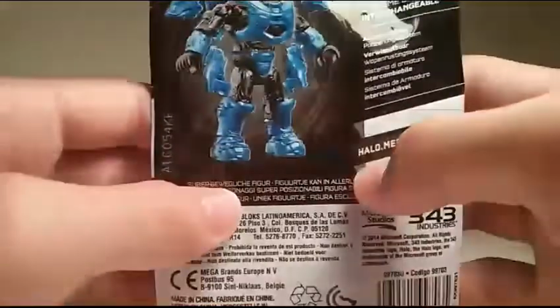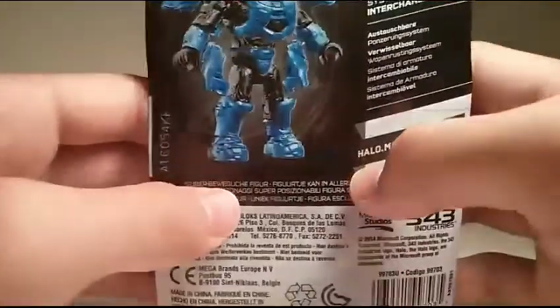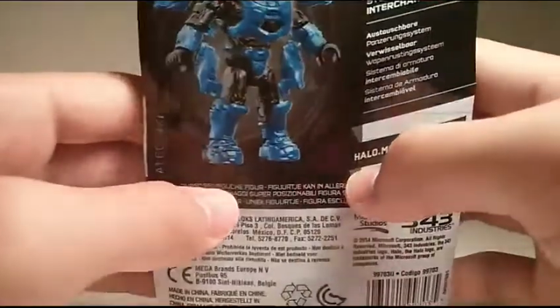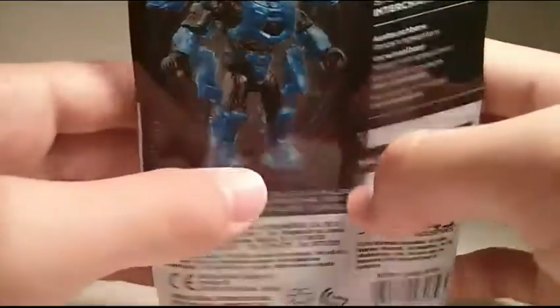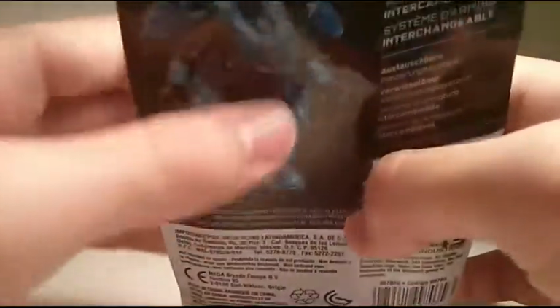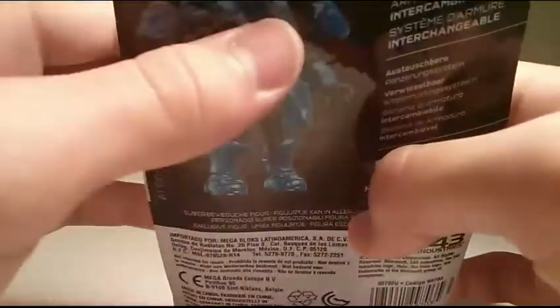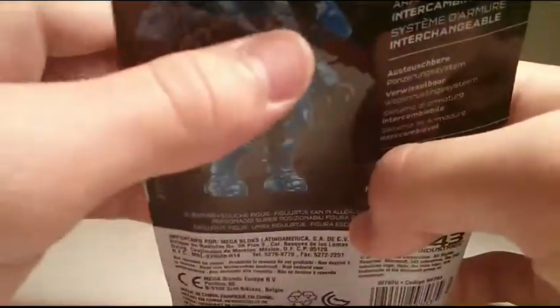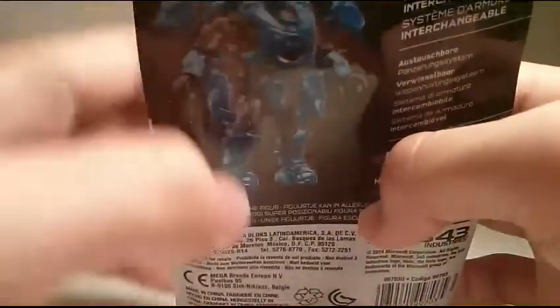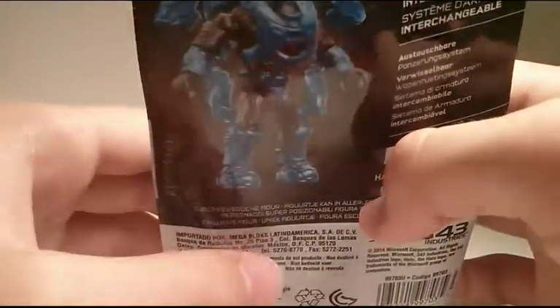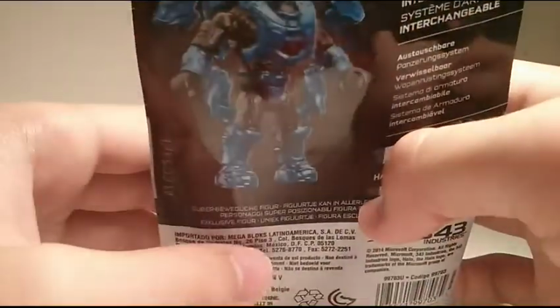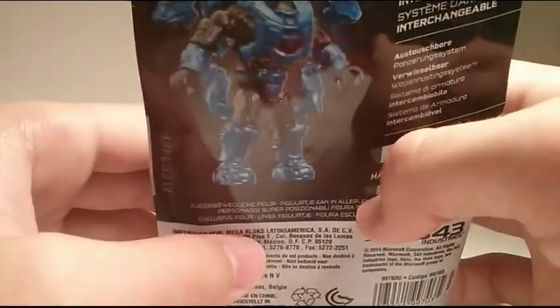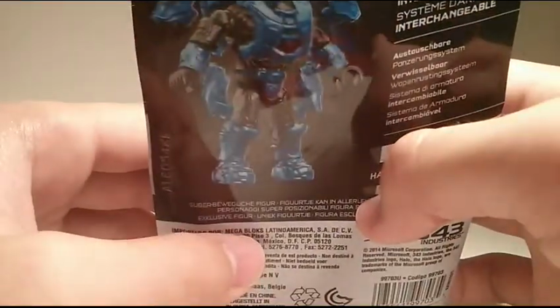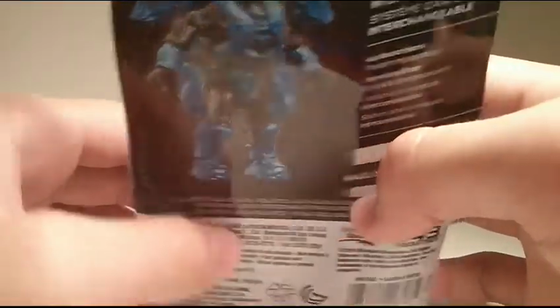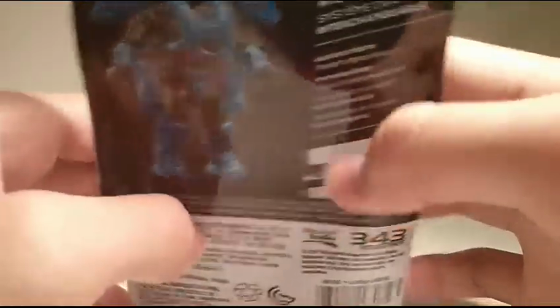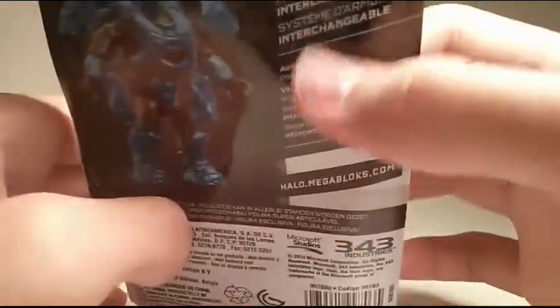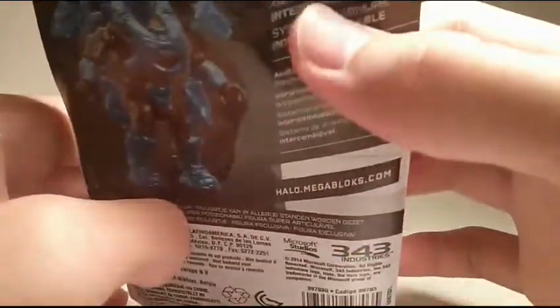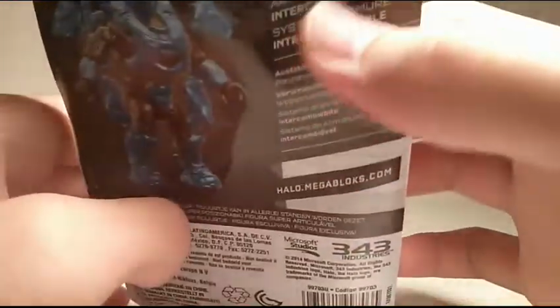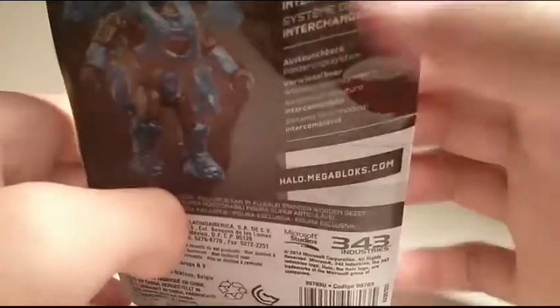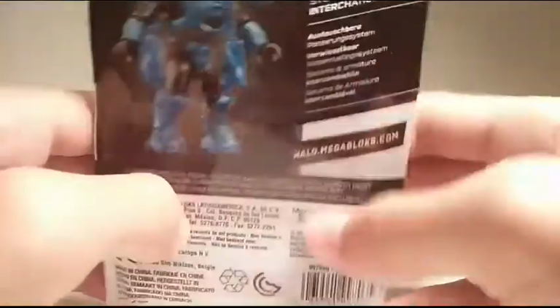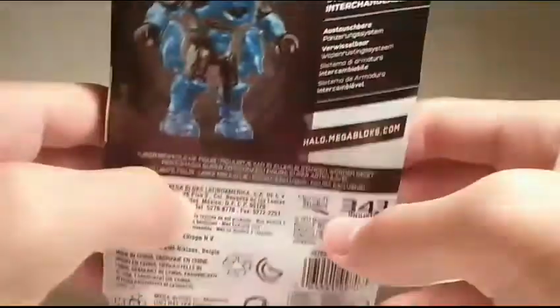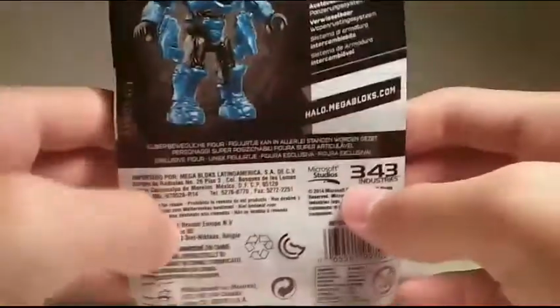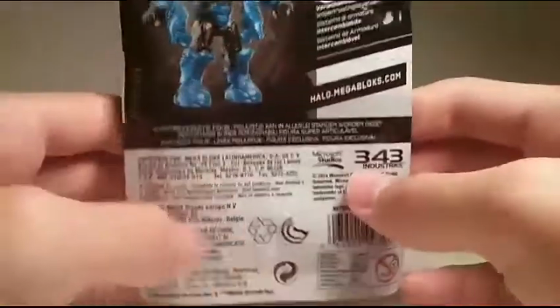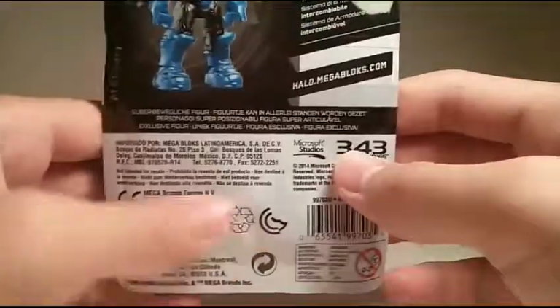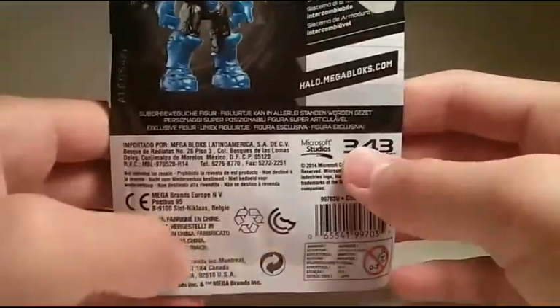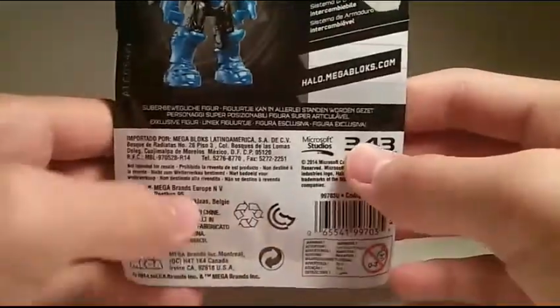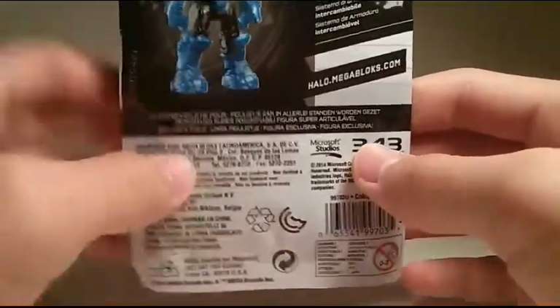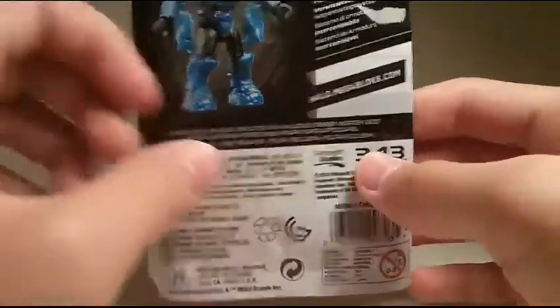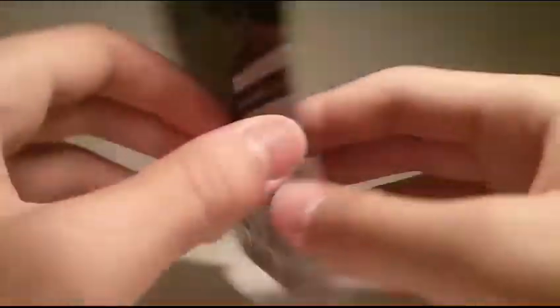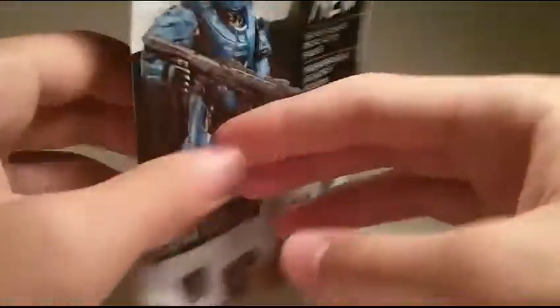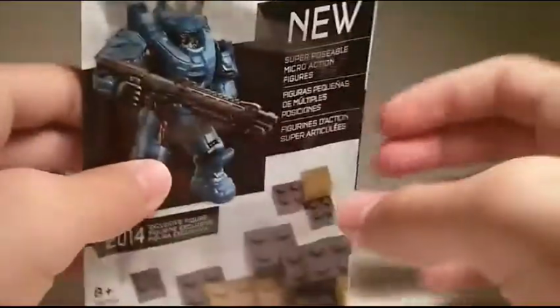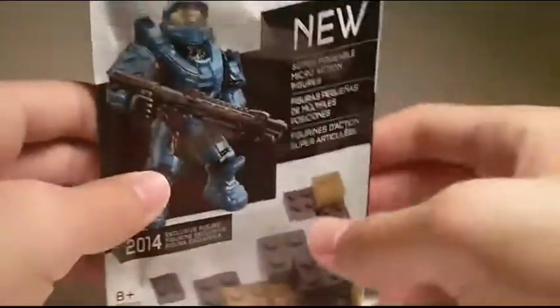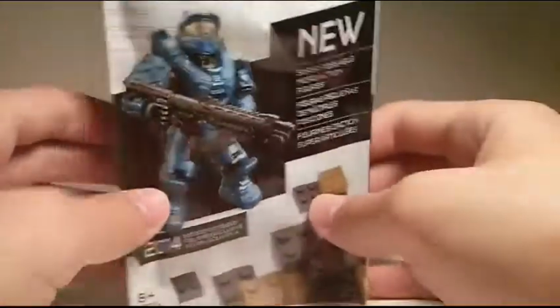Over here it shows that the armor can be taken off, and it just says new armor system, and down here all the copyright stuff. So let's get a look at the figure.